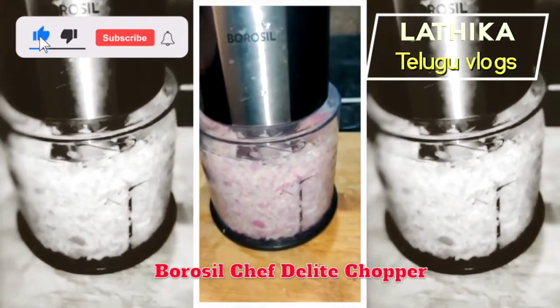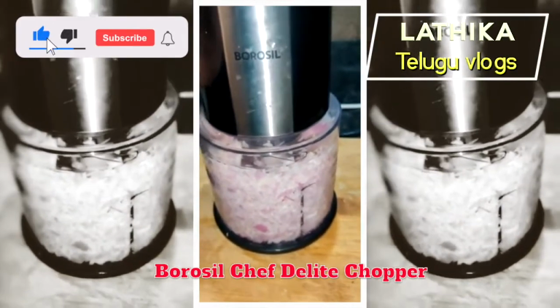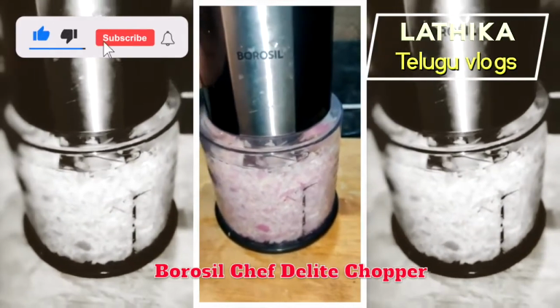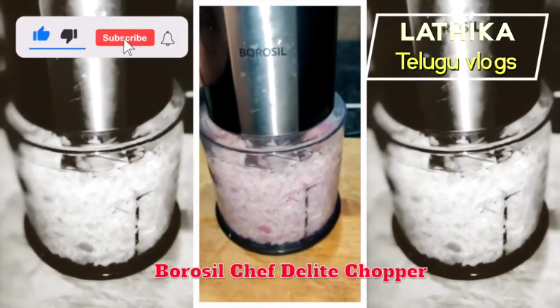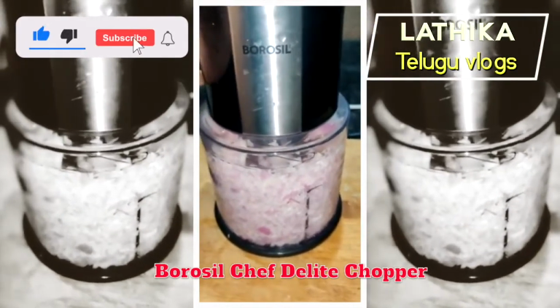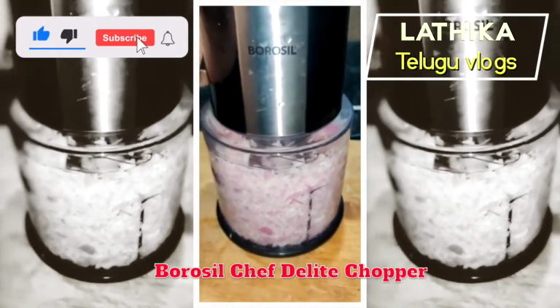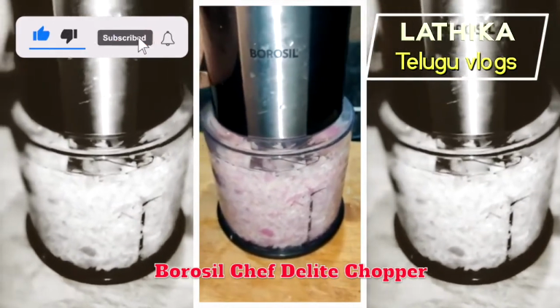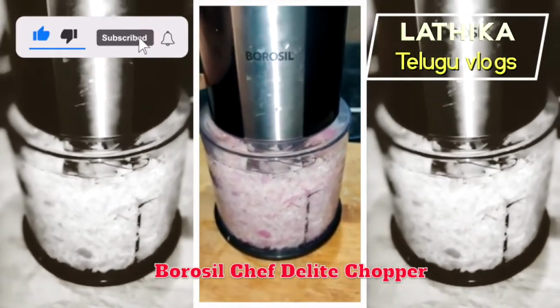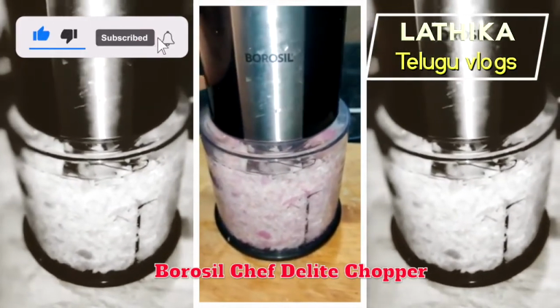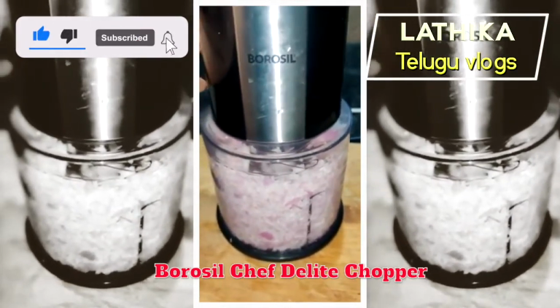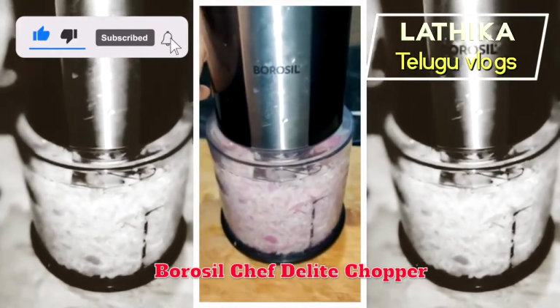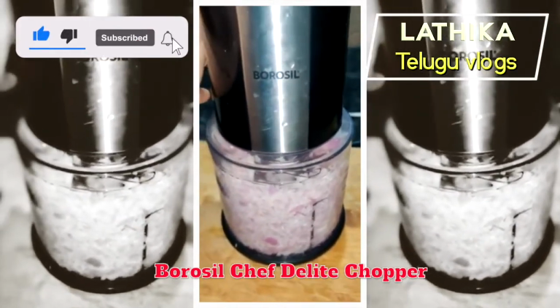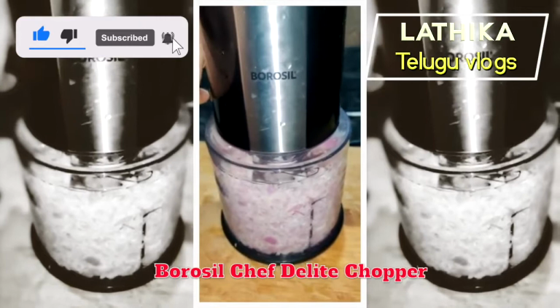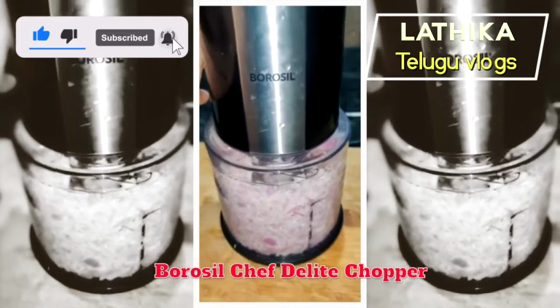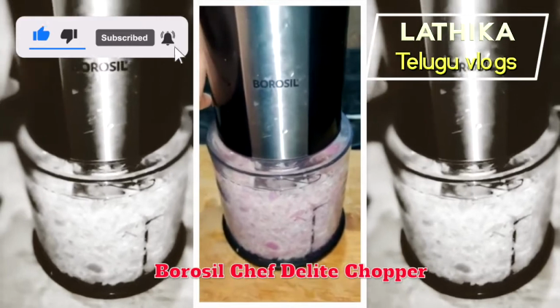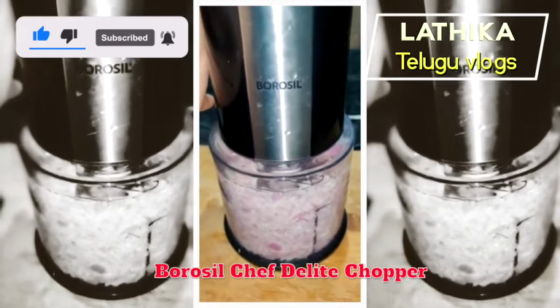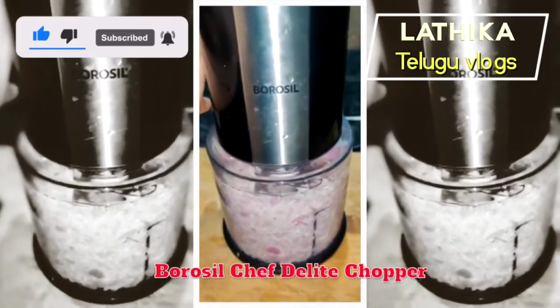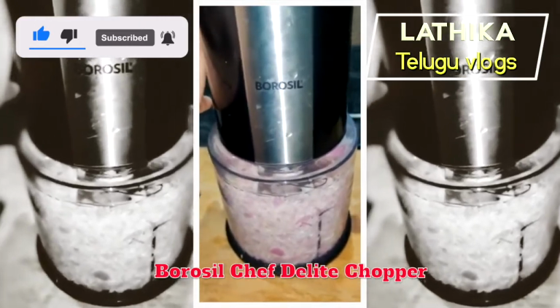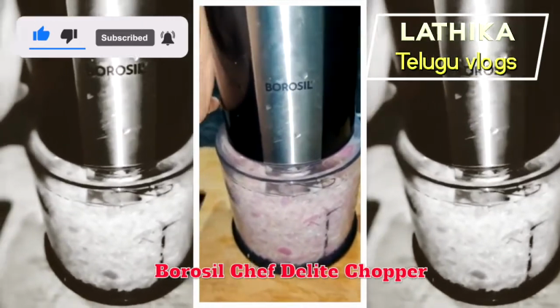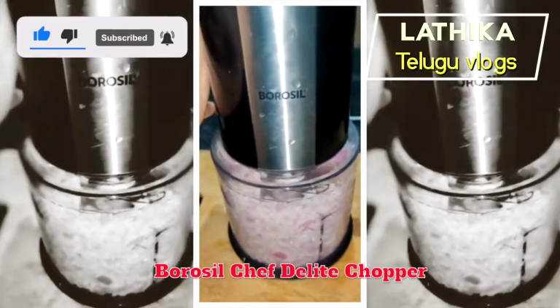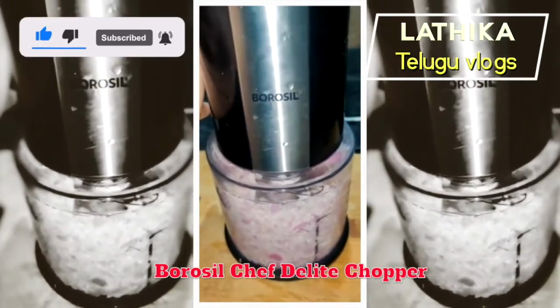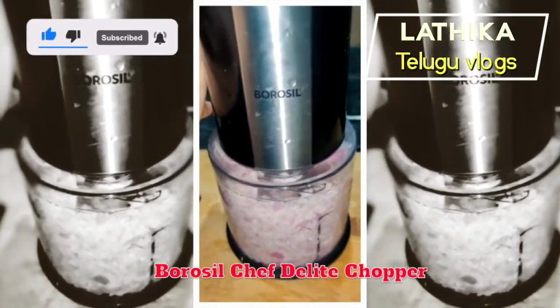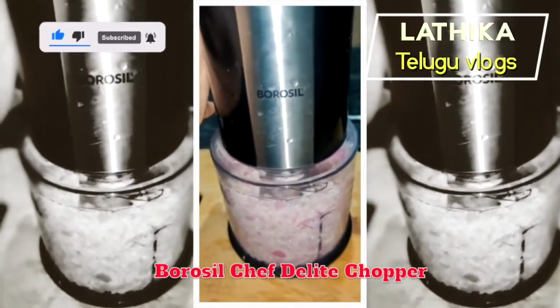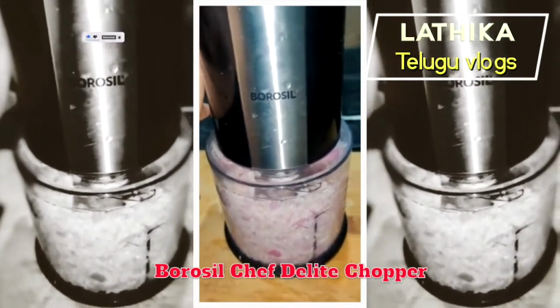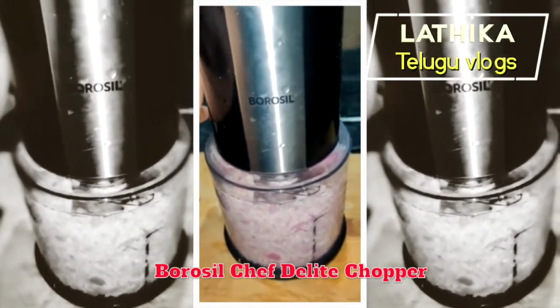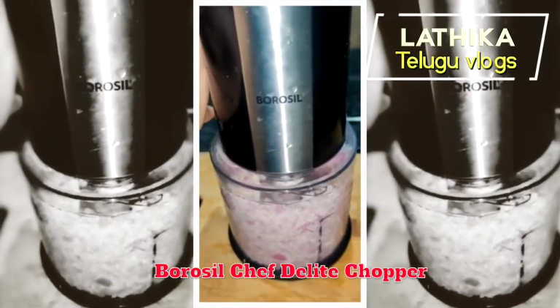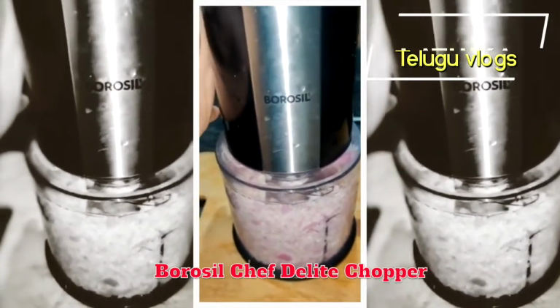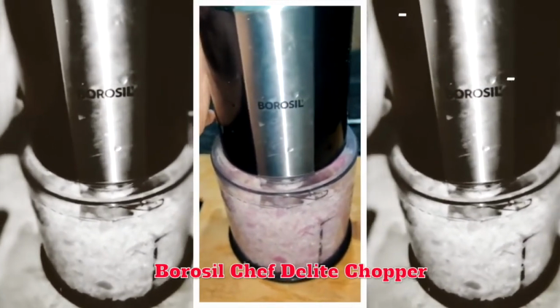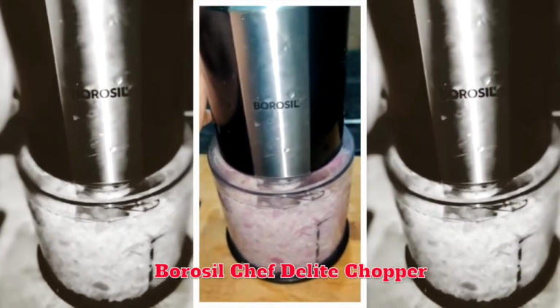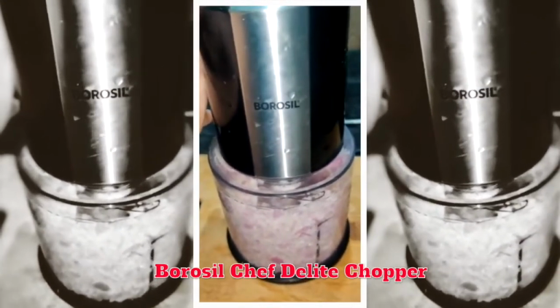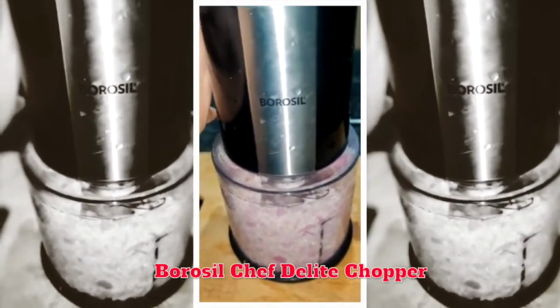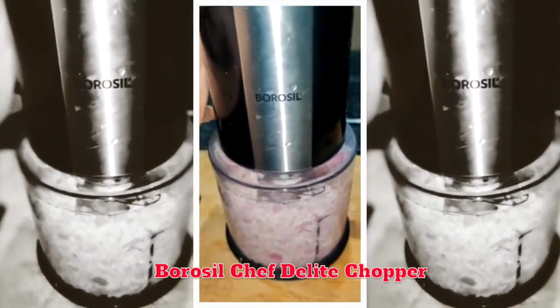We can cut onions, tomatoes, chili, carrot, beetroot, and onion with it.